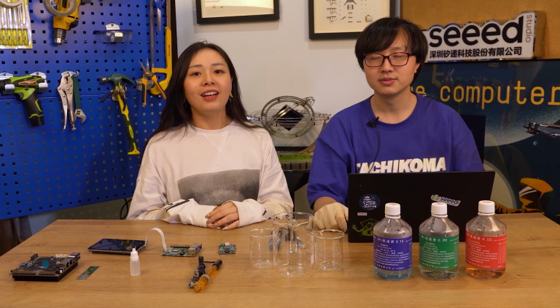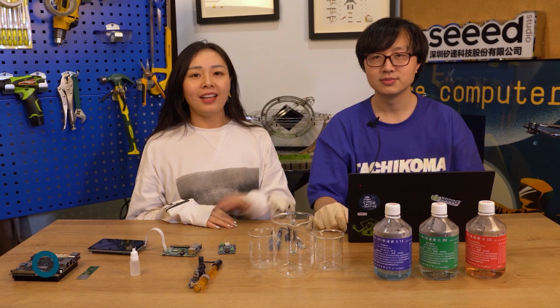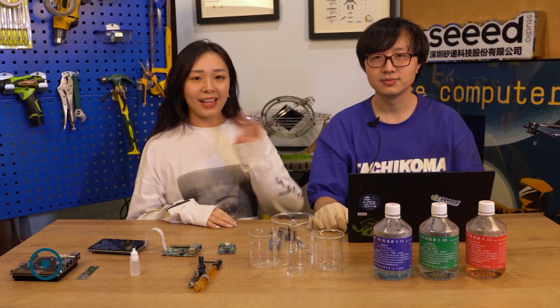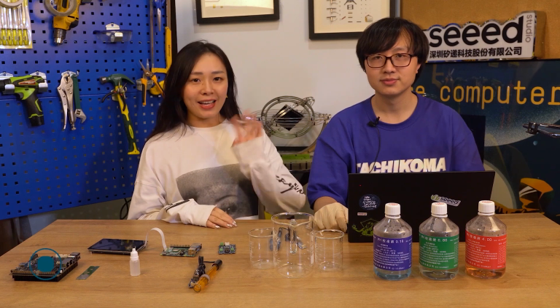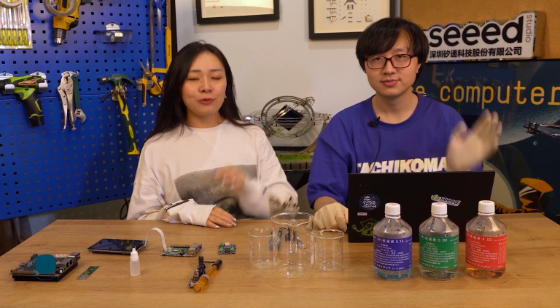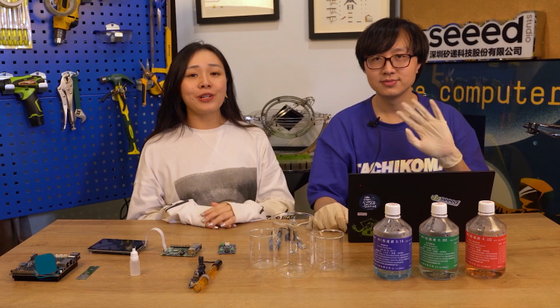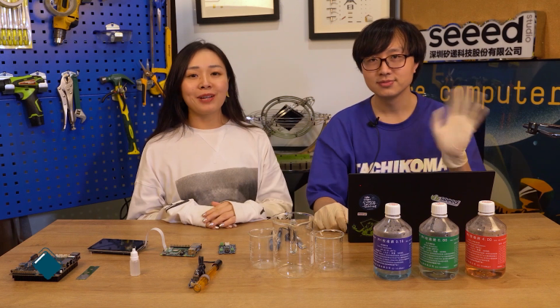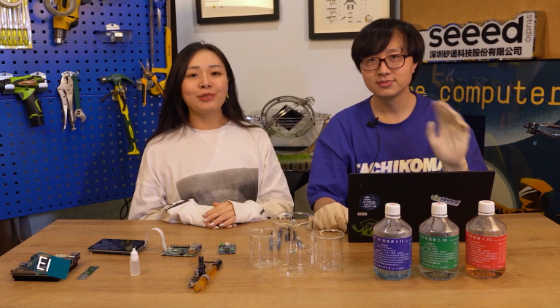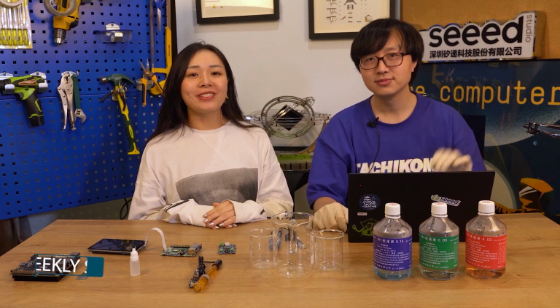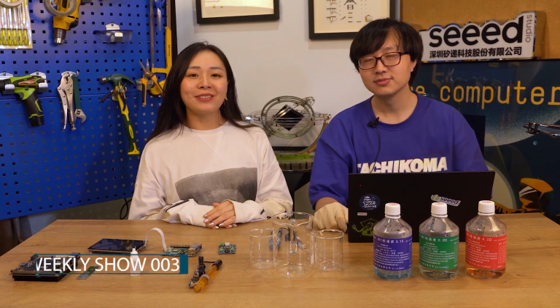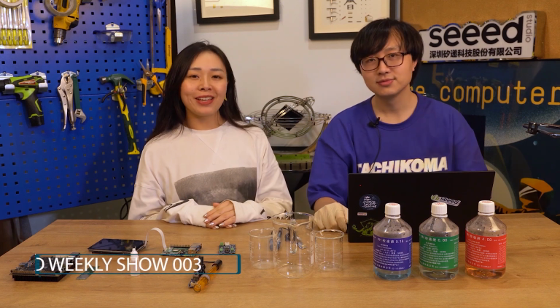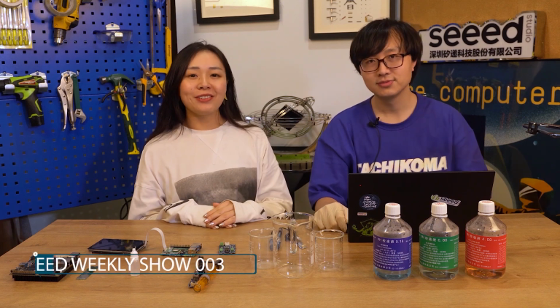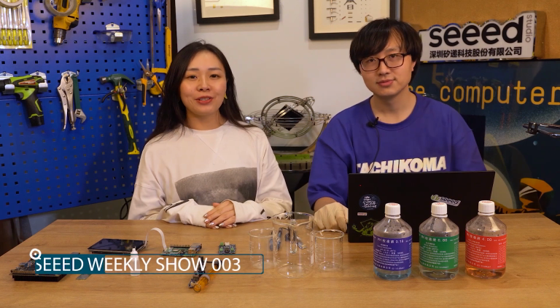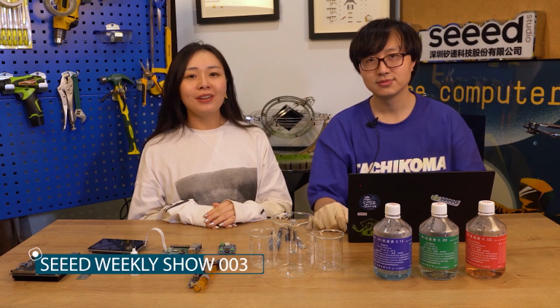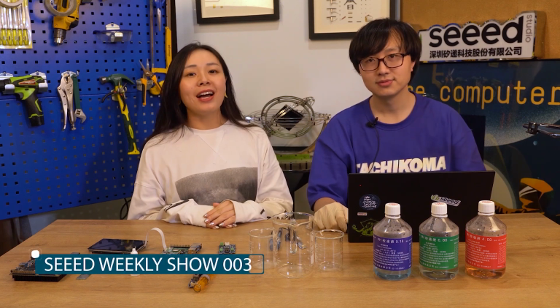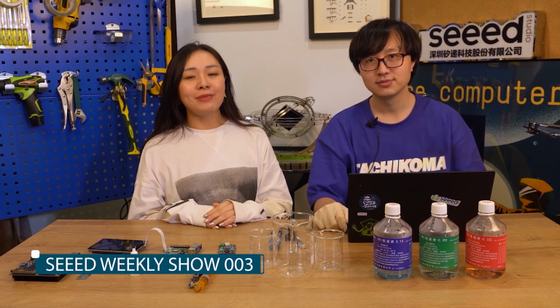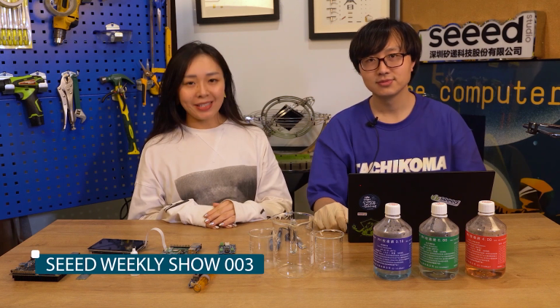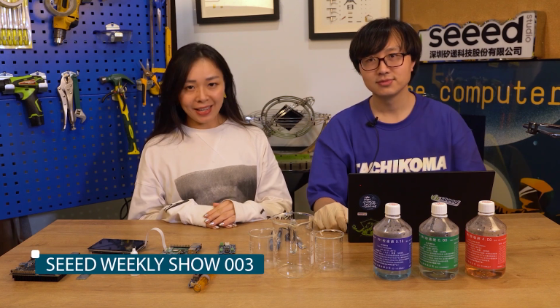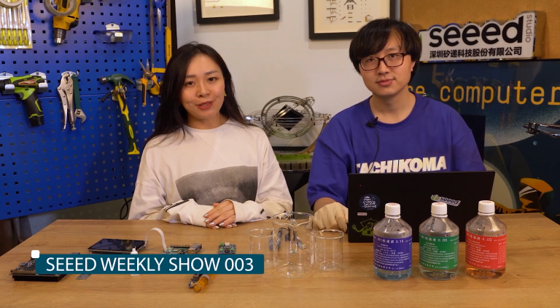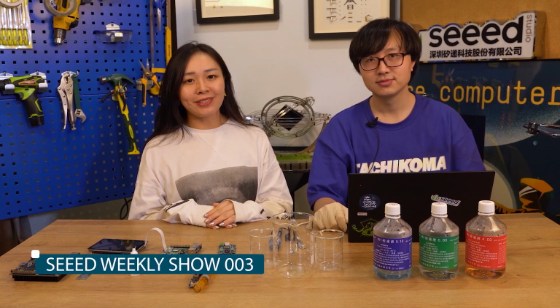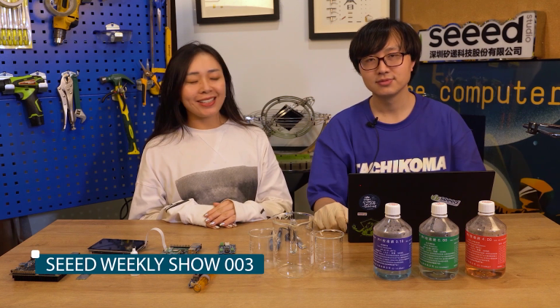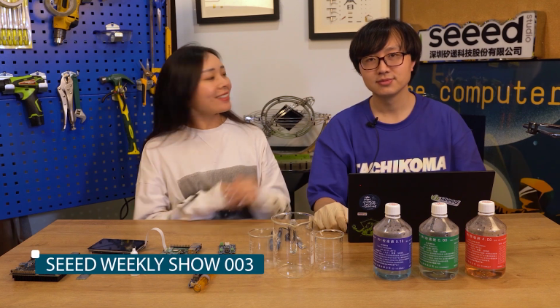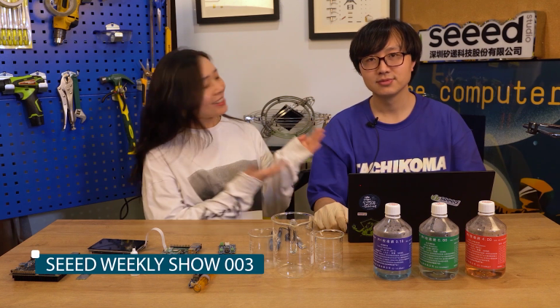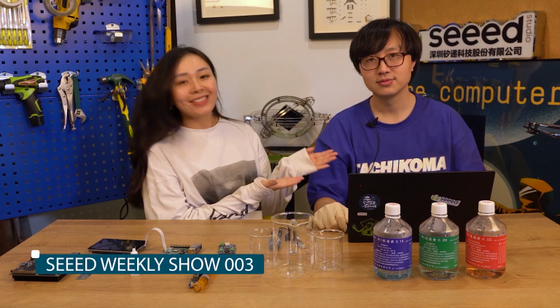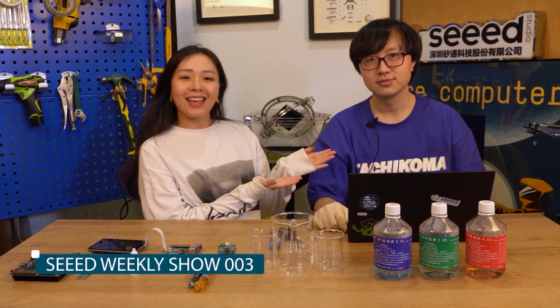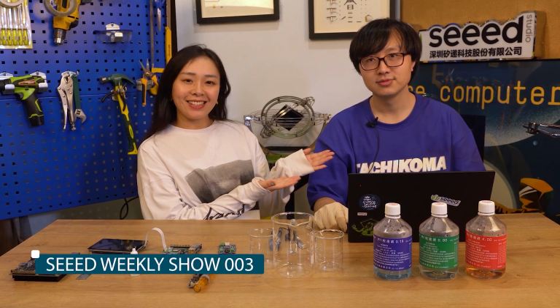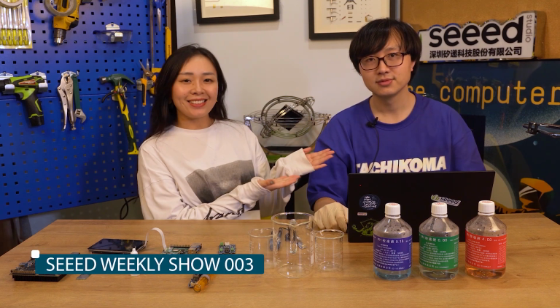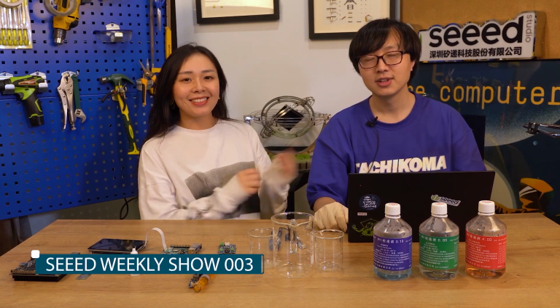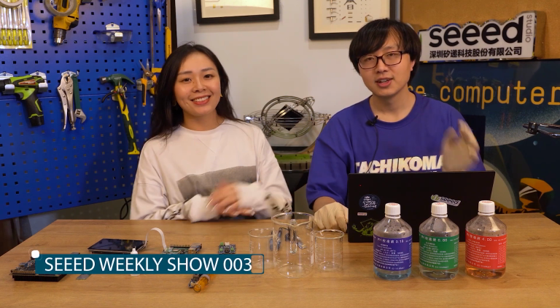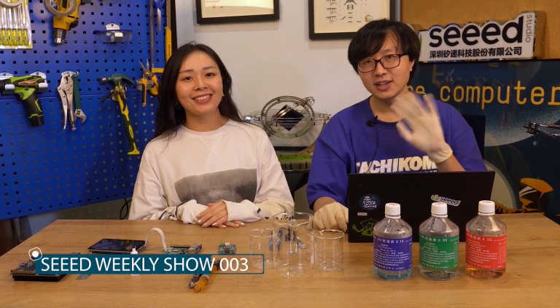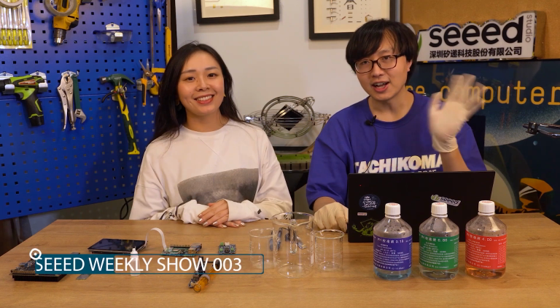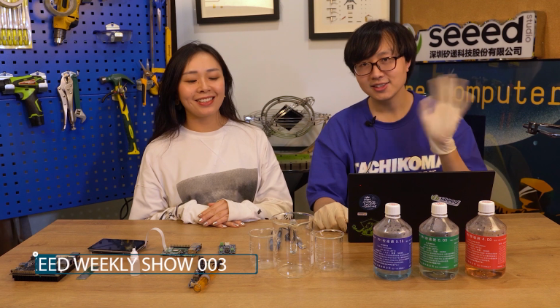Hey guys, welcome to SYNTH WAKING SHOW. I'm Jessica from SYNTH. This is Aiden. Hey guys.